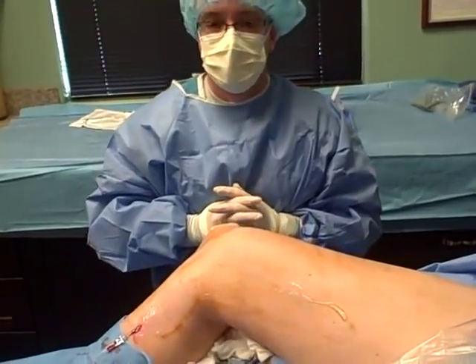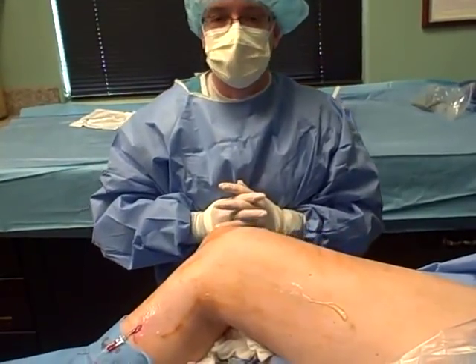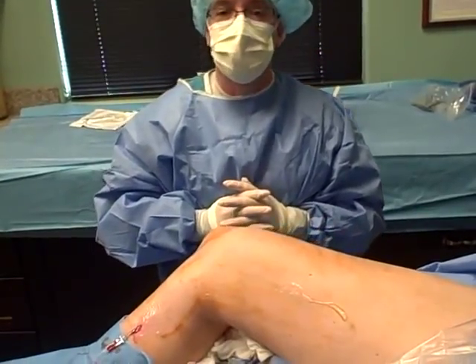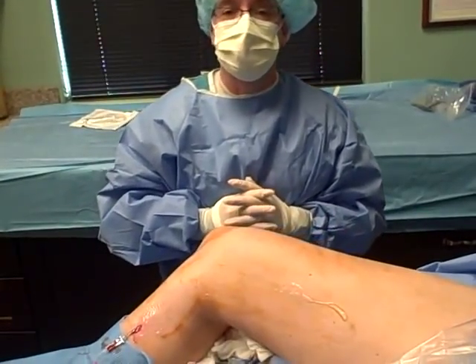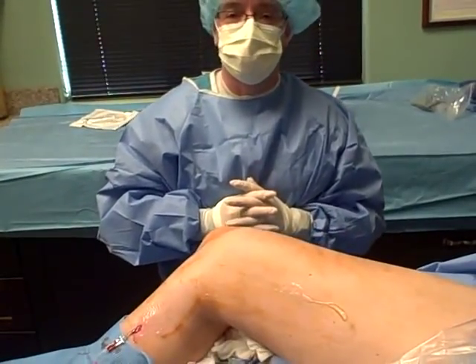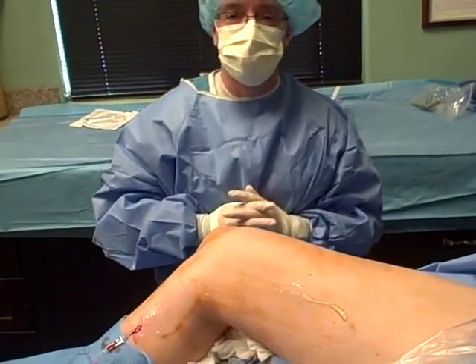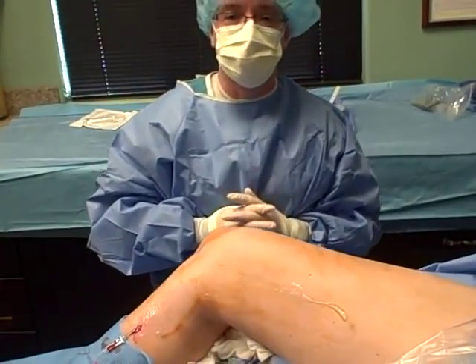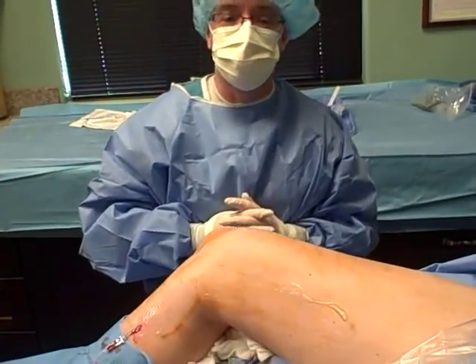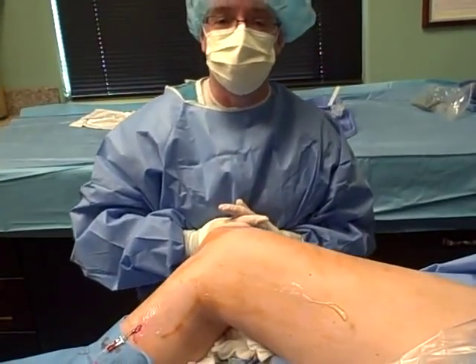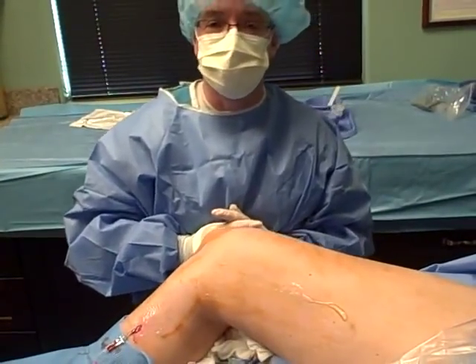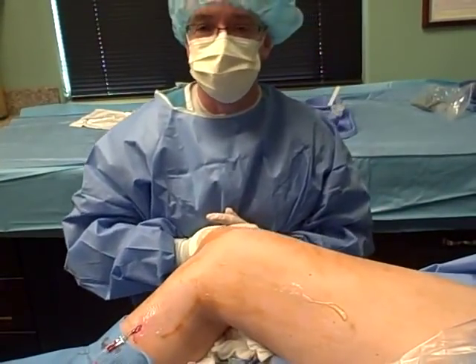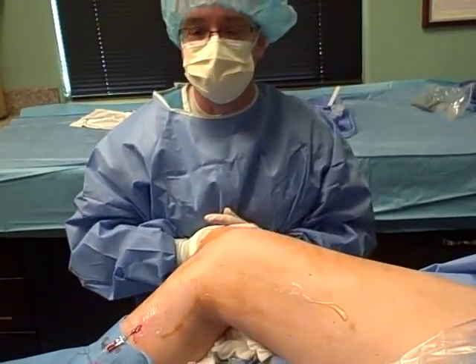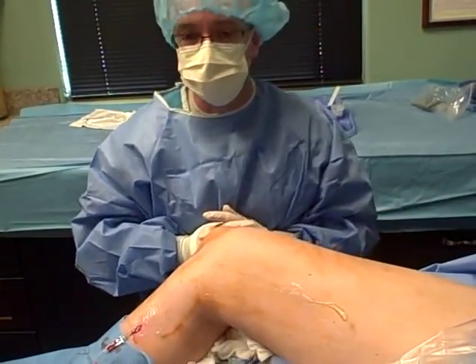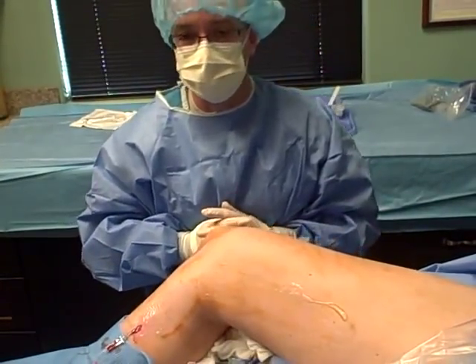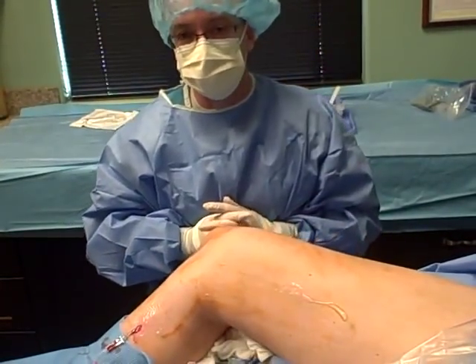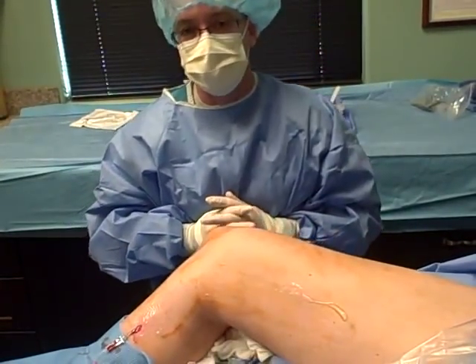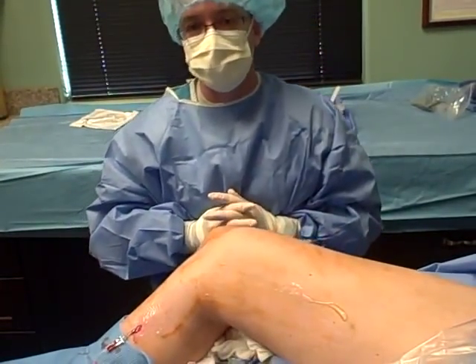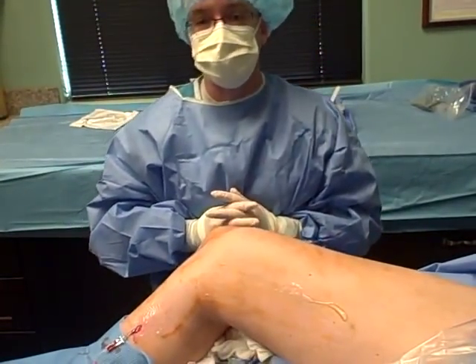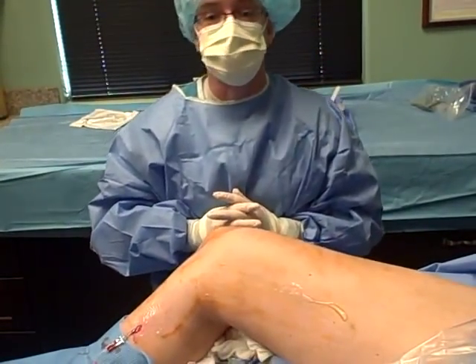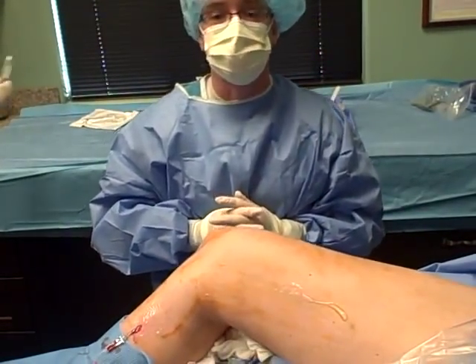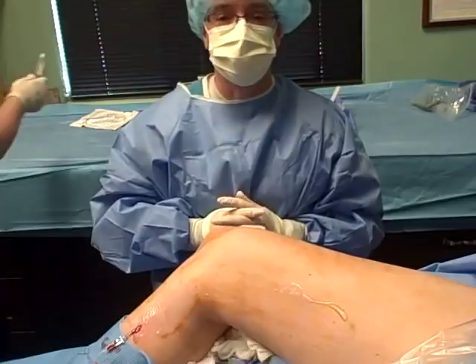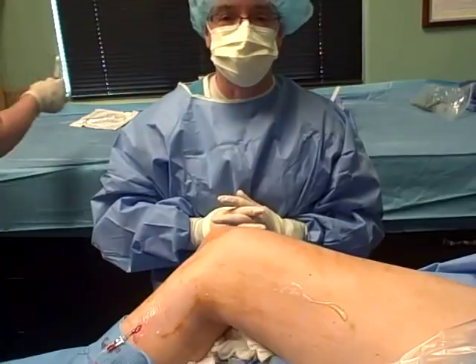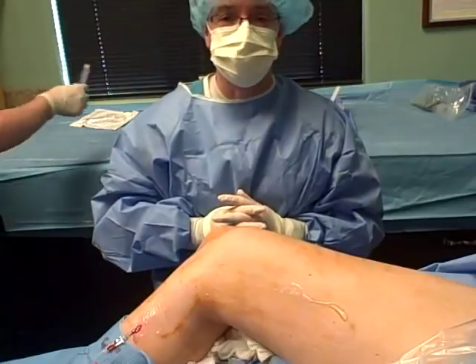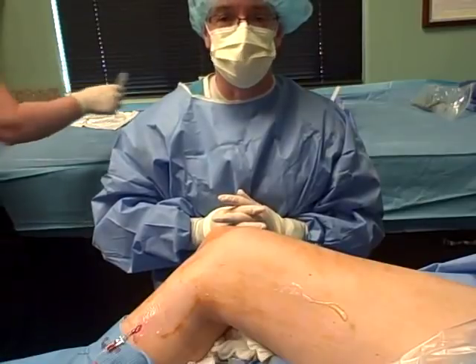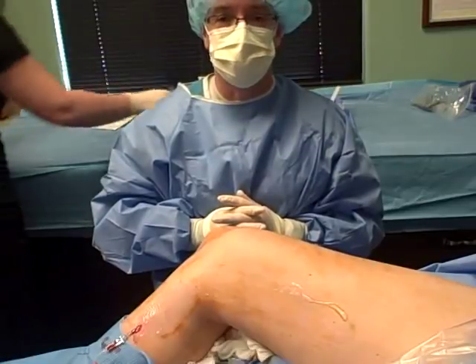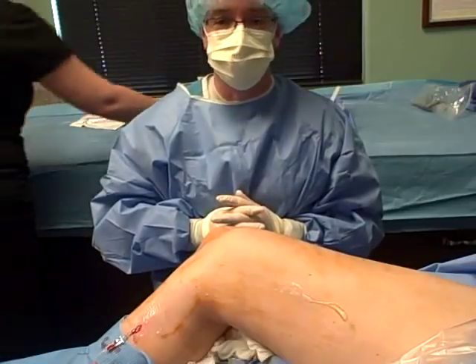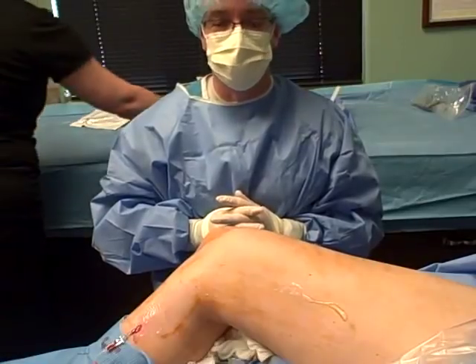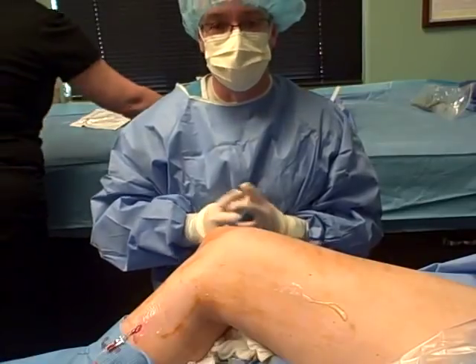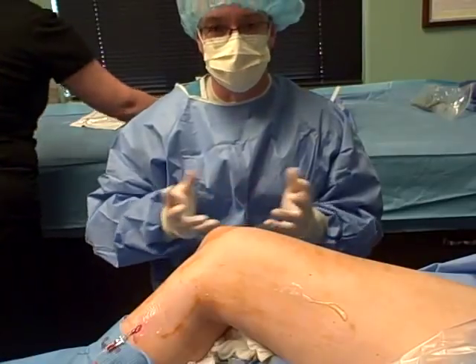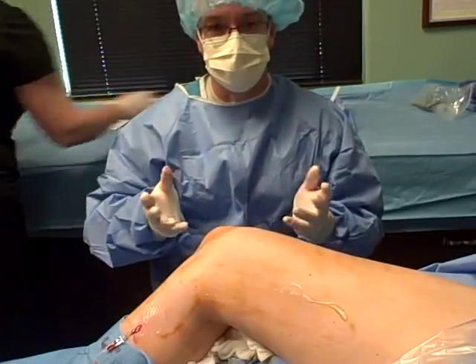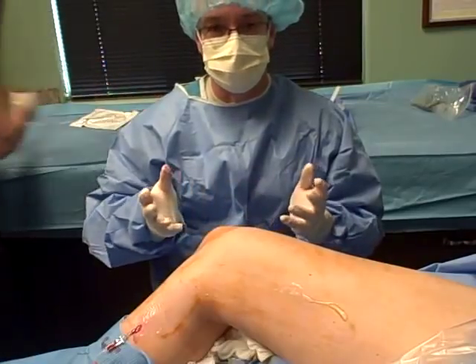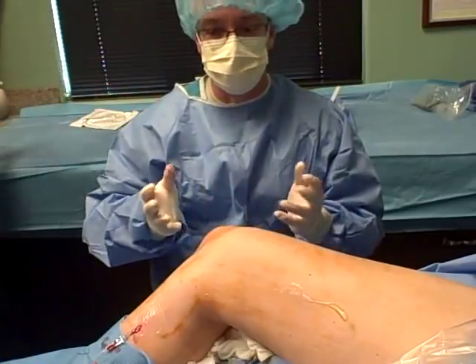Hi, good morning. Dr. Bill Fulton, Medical Director at the Center for Venous Disease in Gilbert, Arizona. I hope you're having a great day.